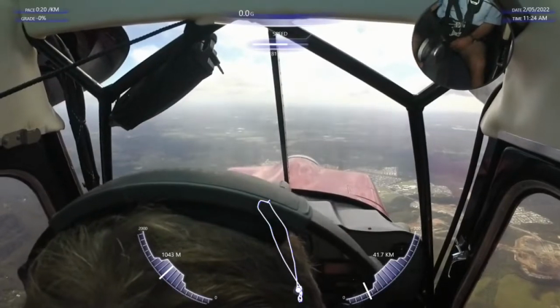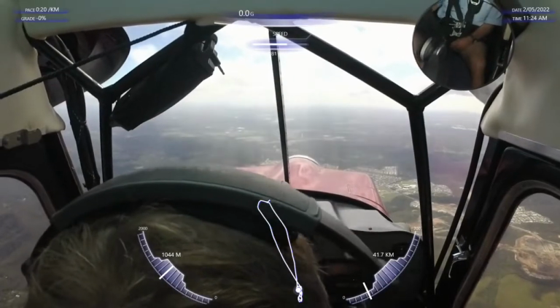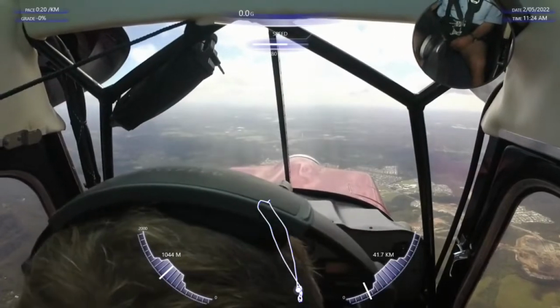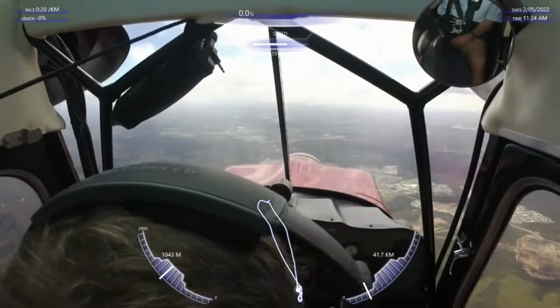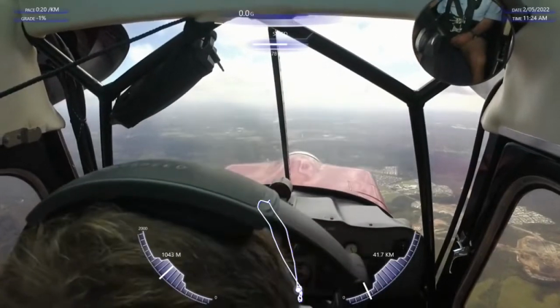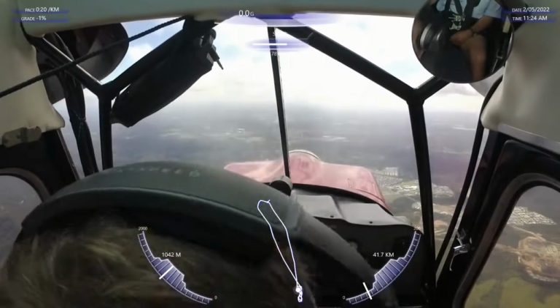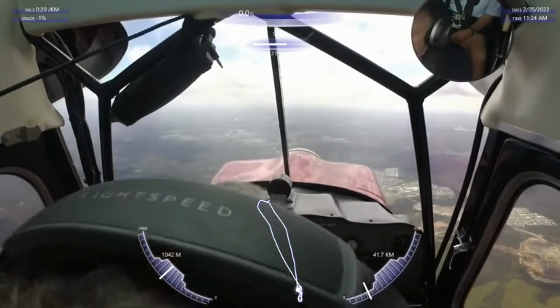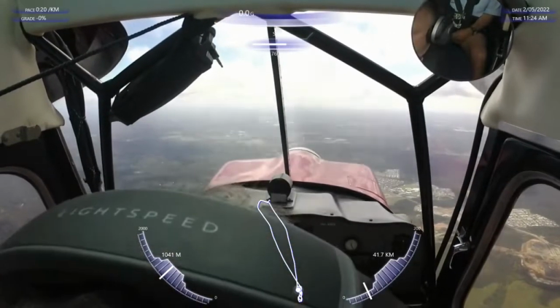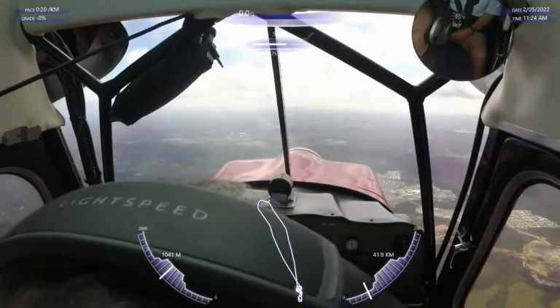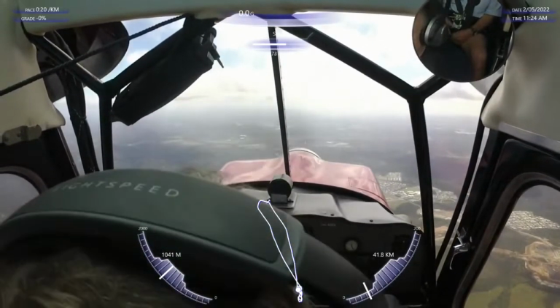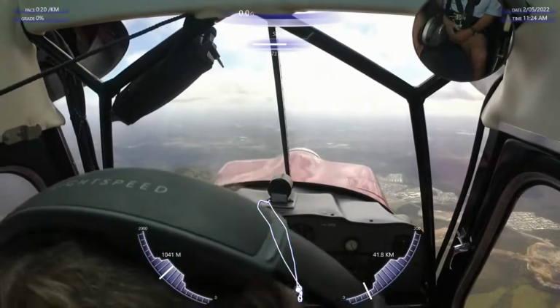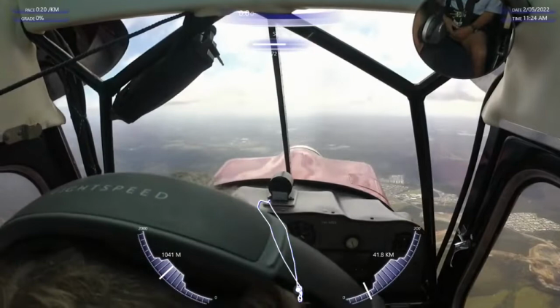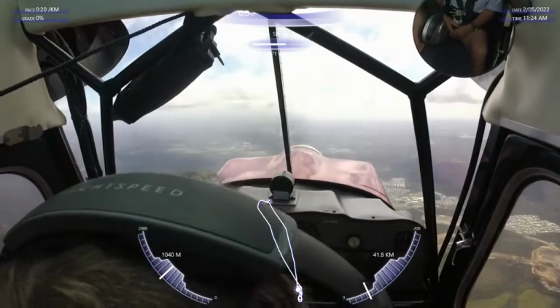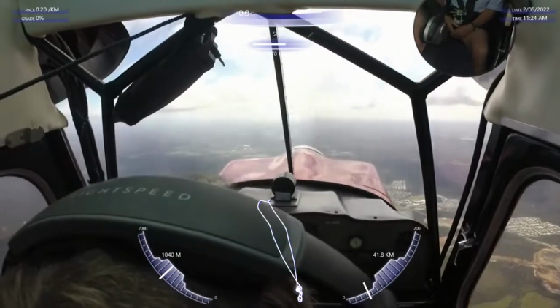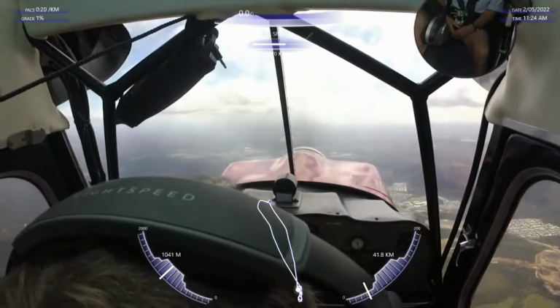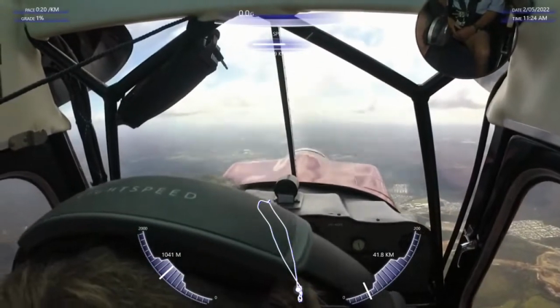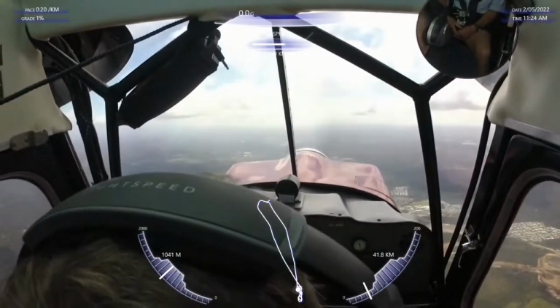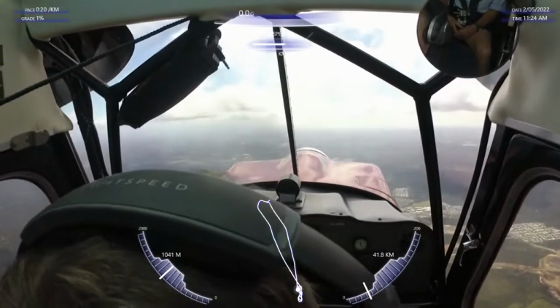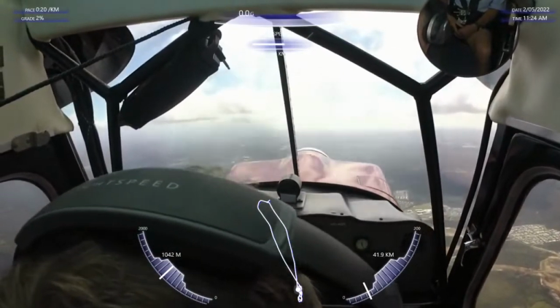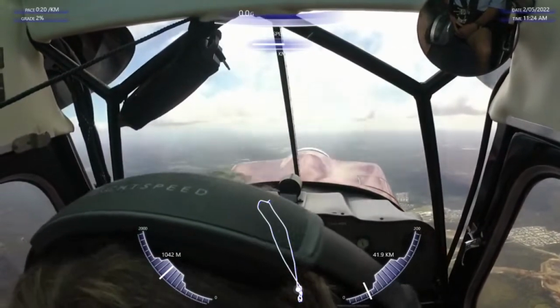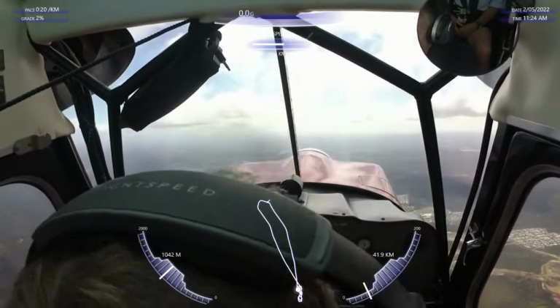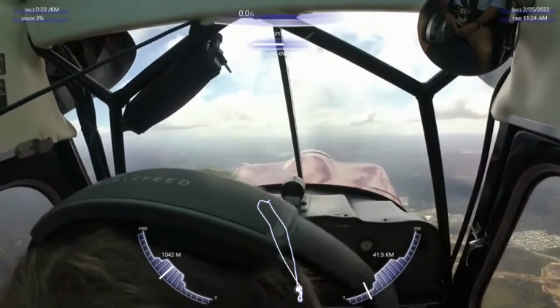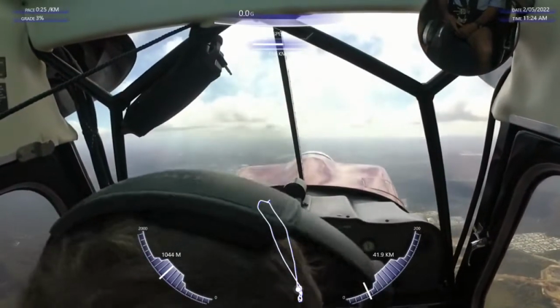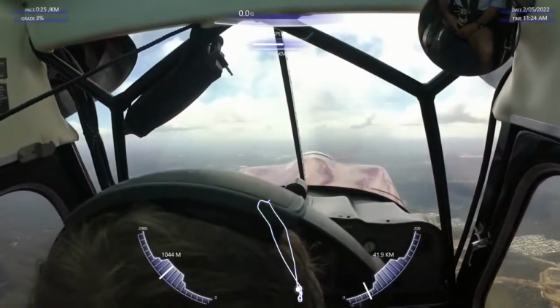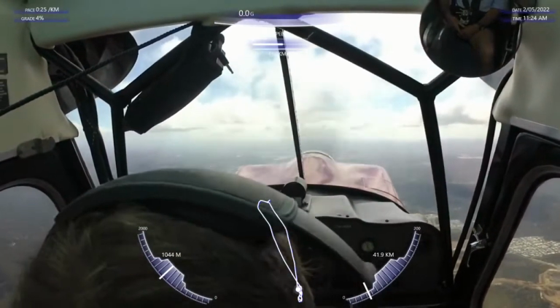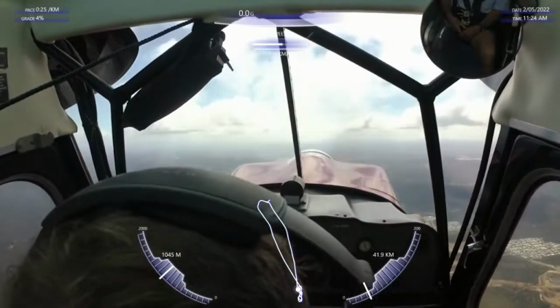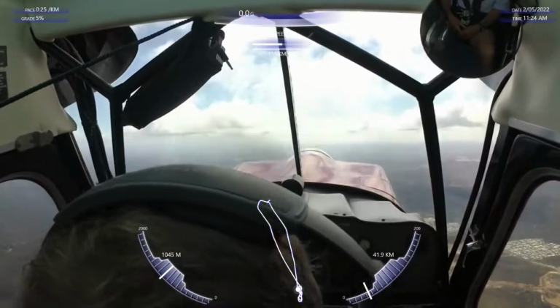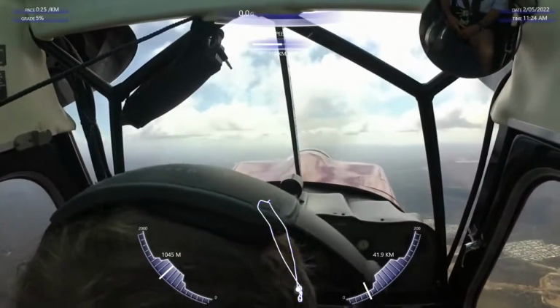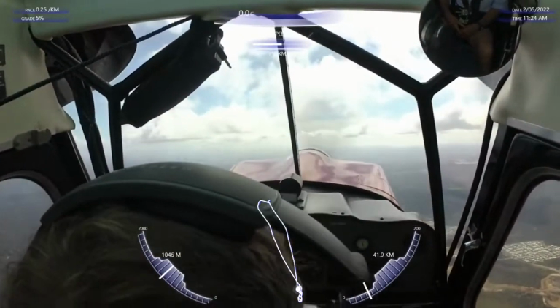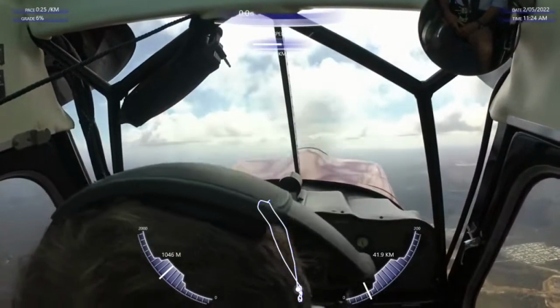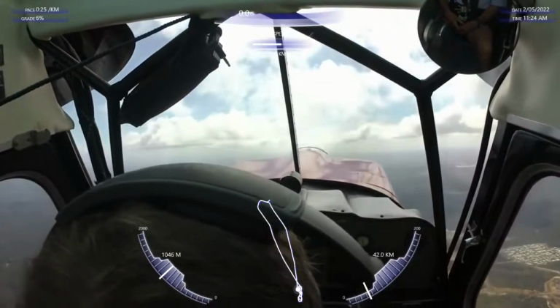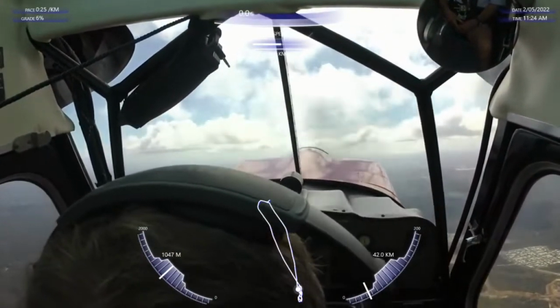Oh, you did it for me. Oh, sorry about that. That's alright. You wanted a bit faster, that's okay. Alright, noise is coming up.